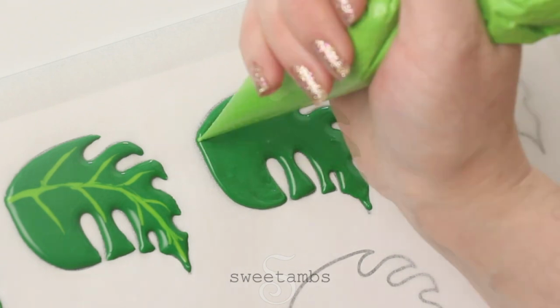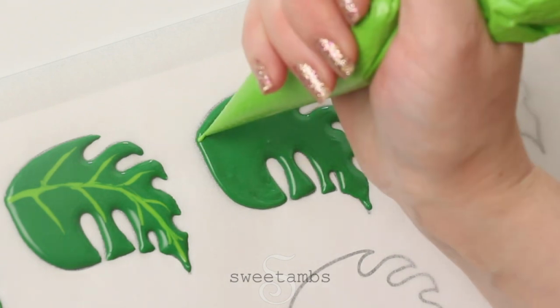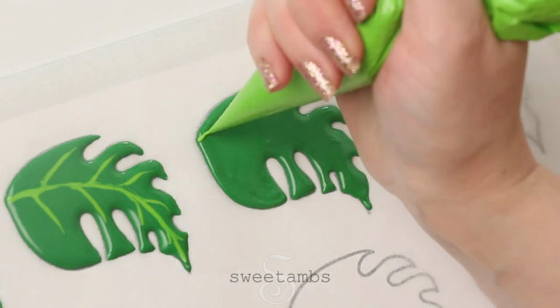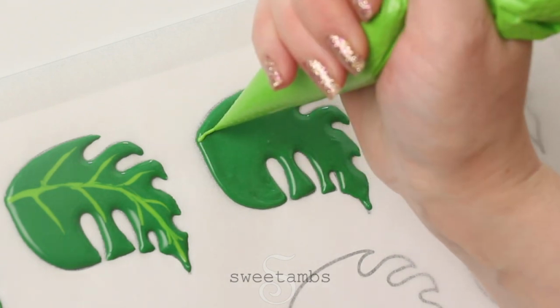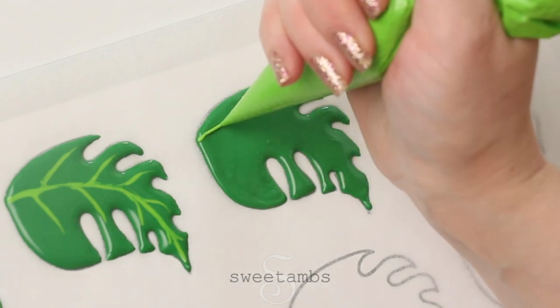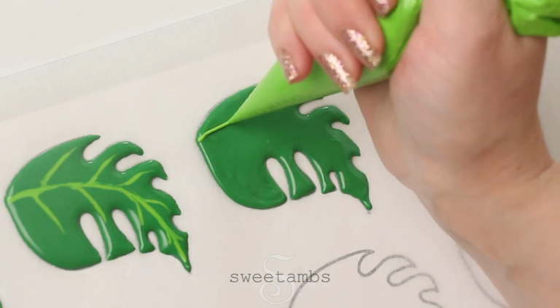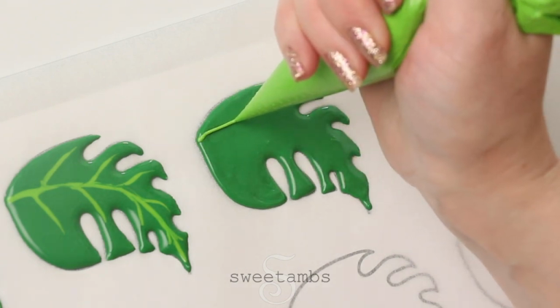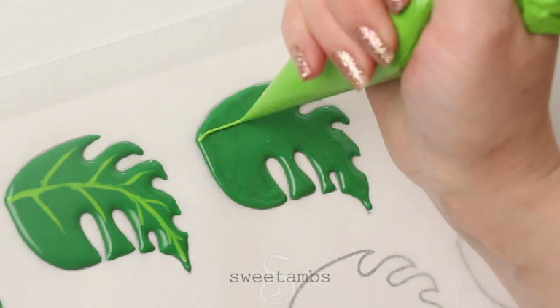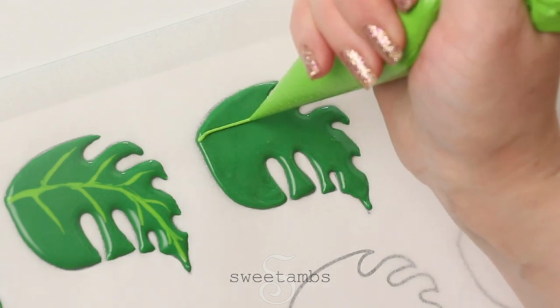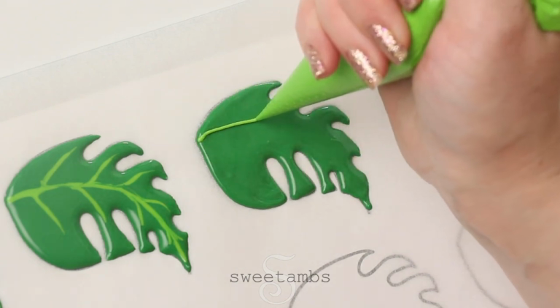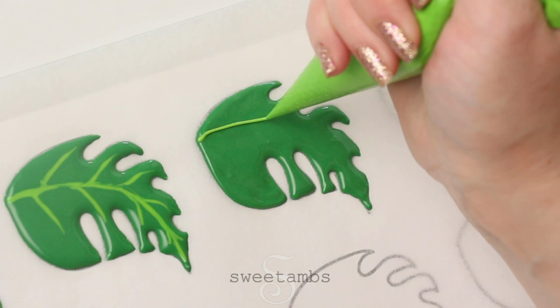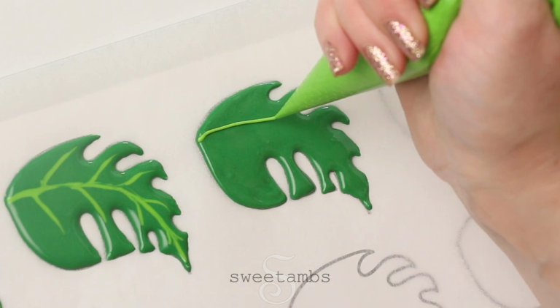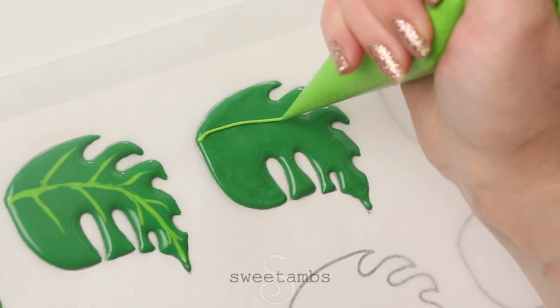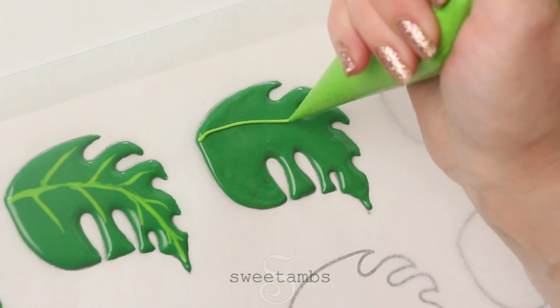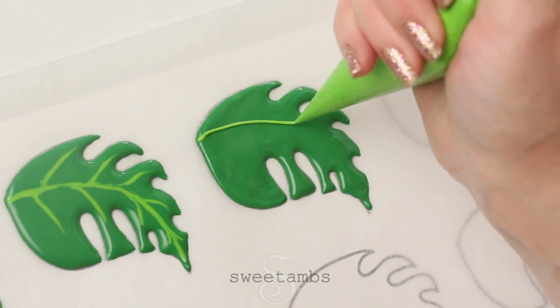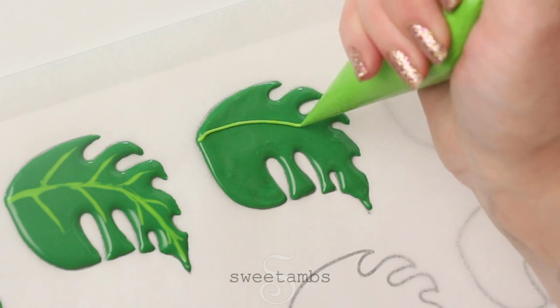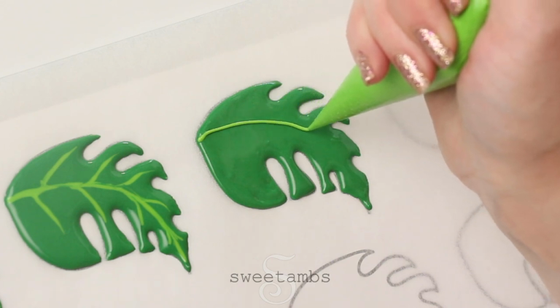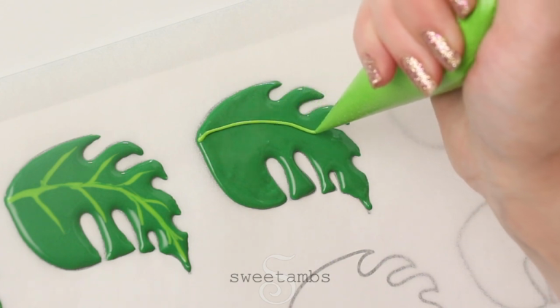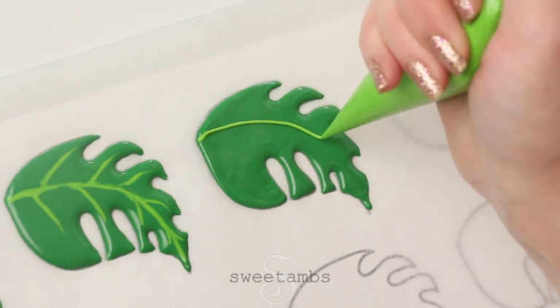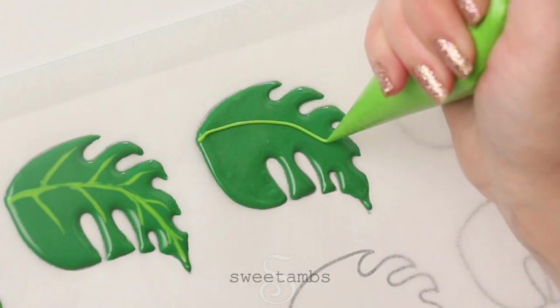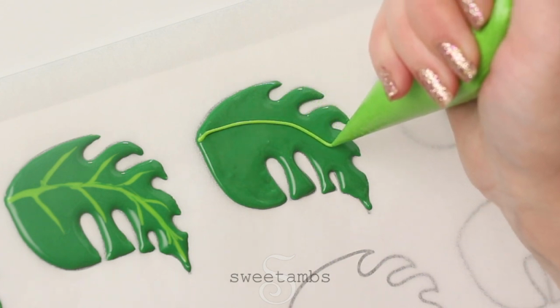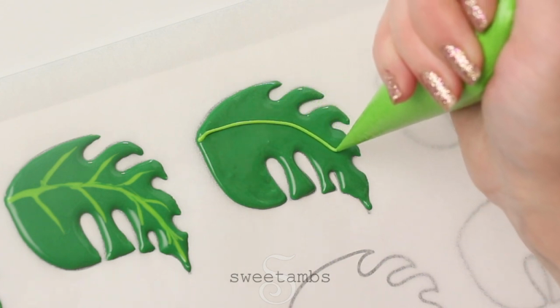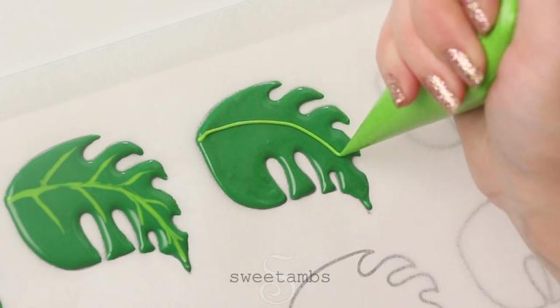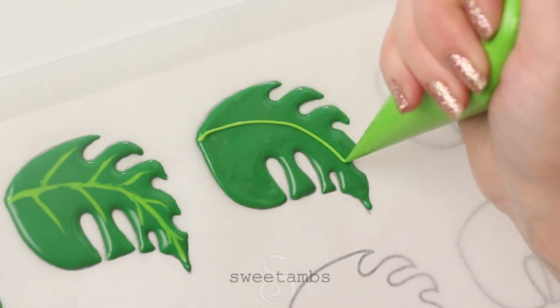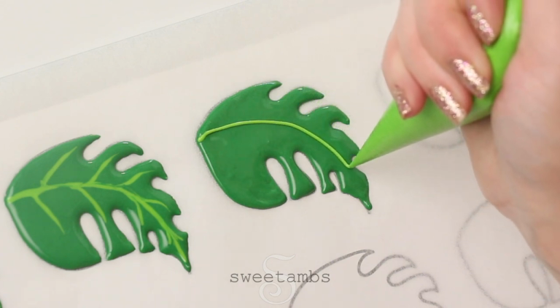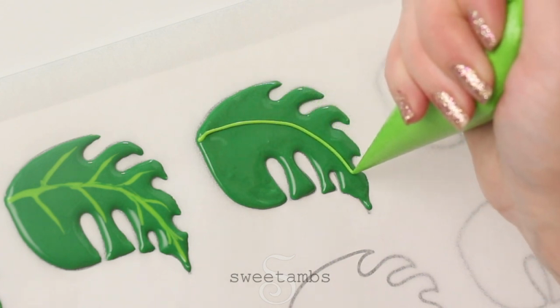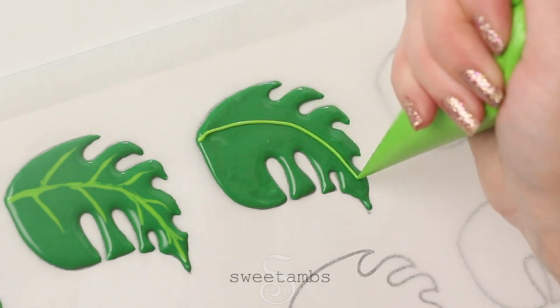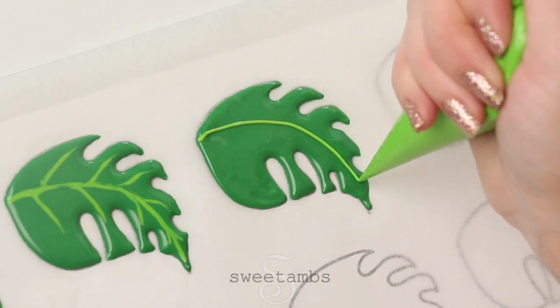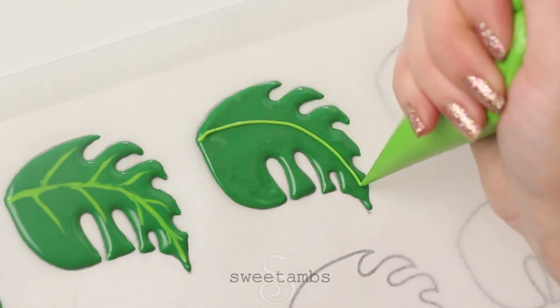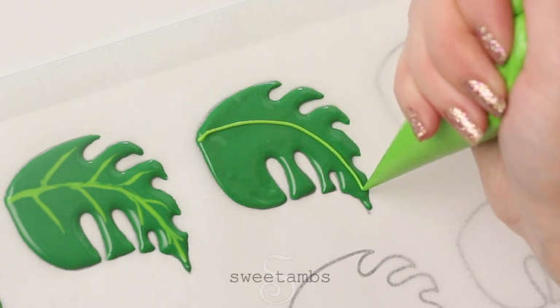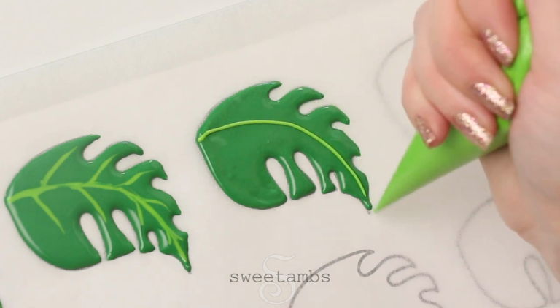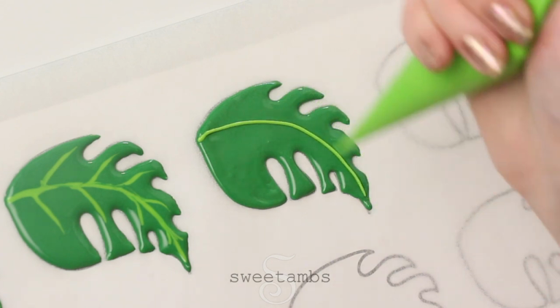While the dark green icing is still wet, I'm going over it with light green icing to make the veins.